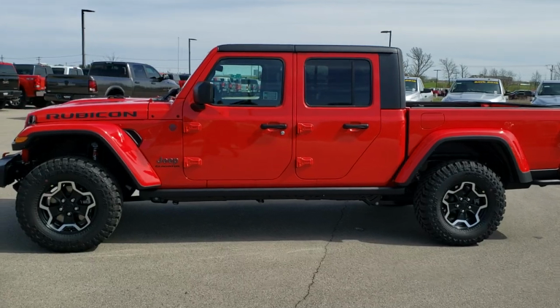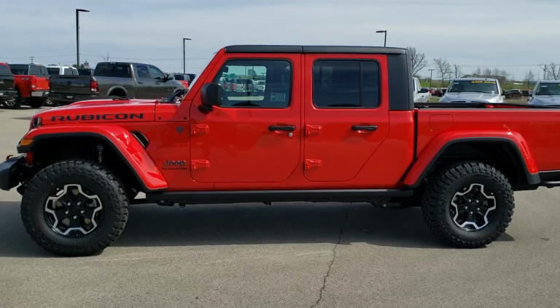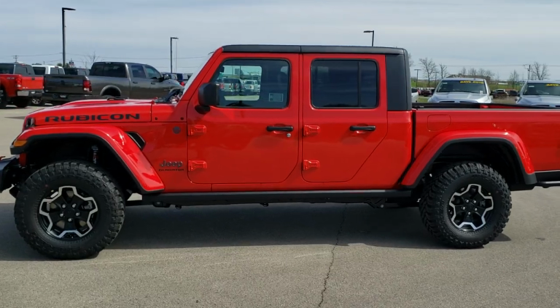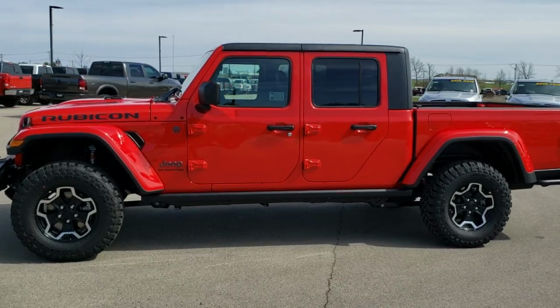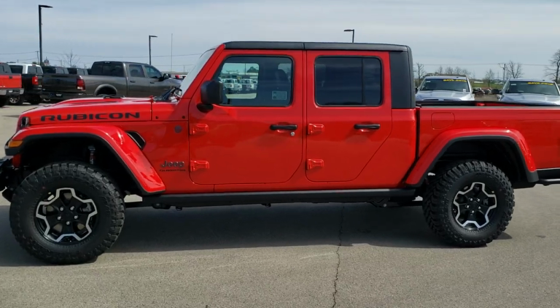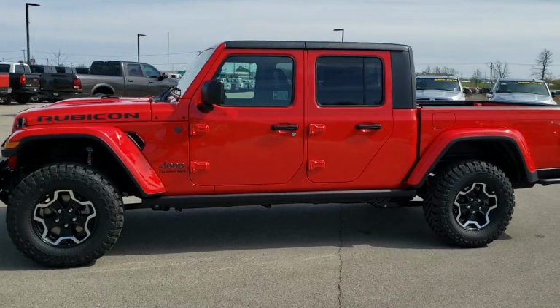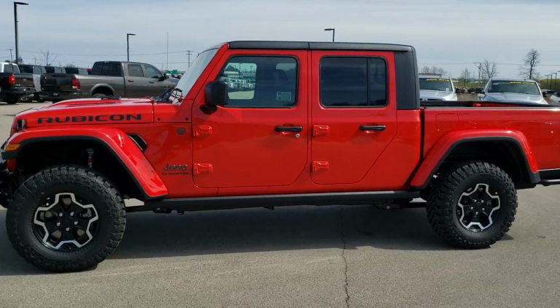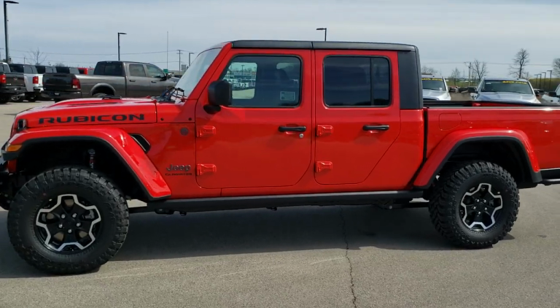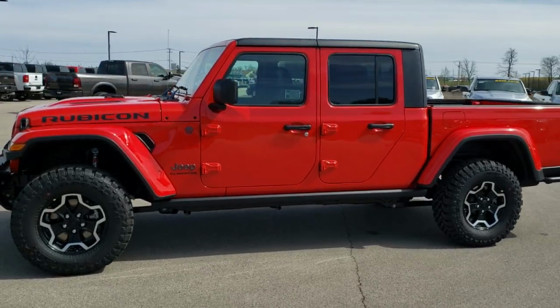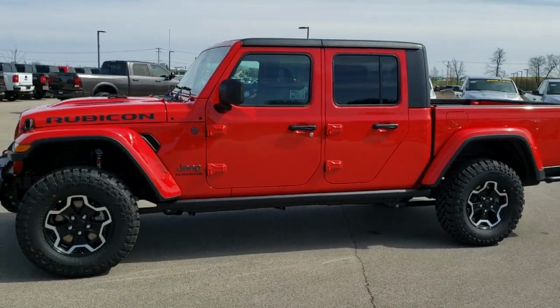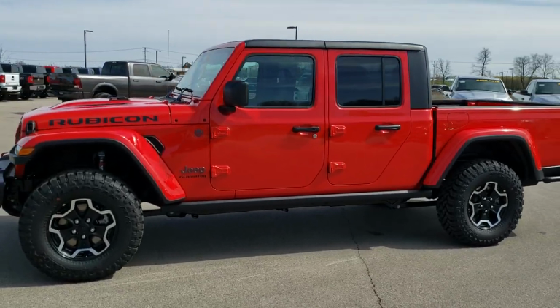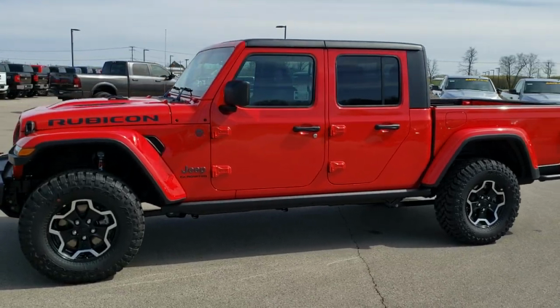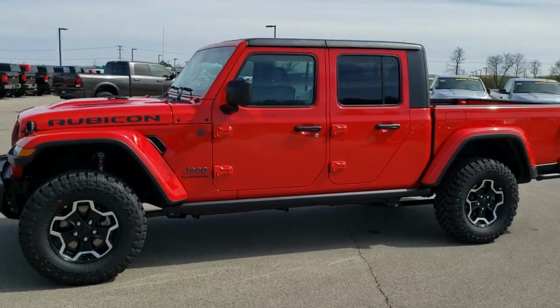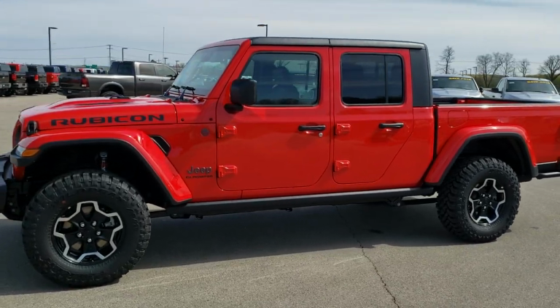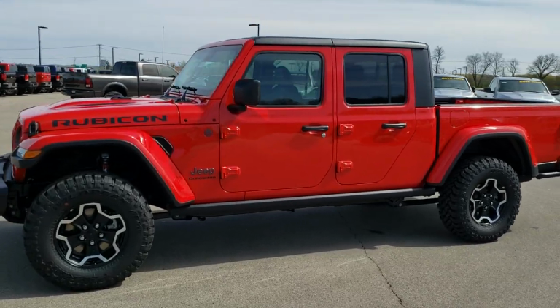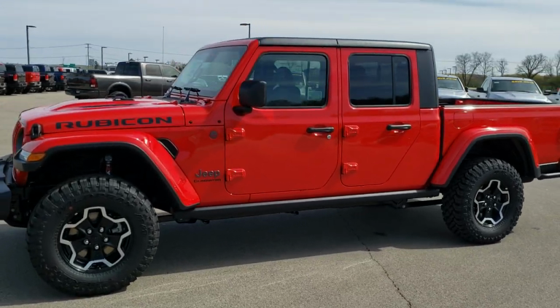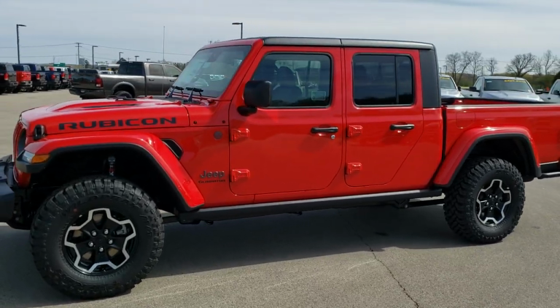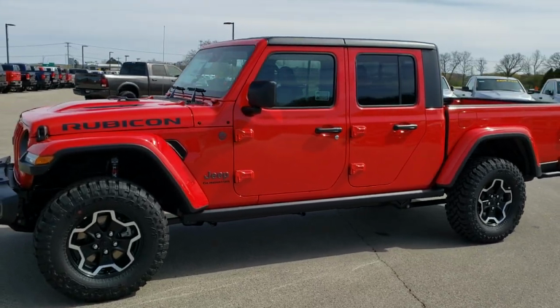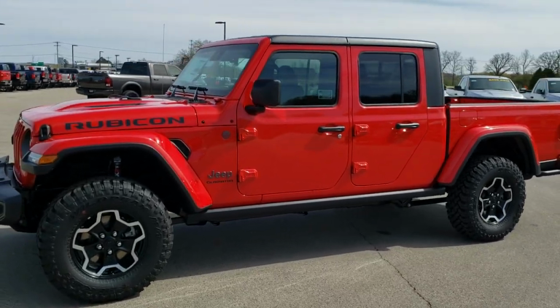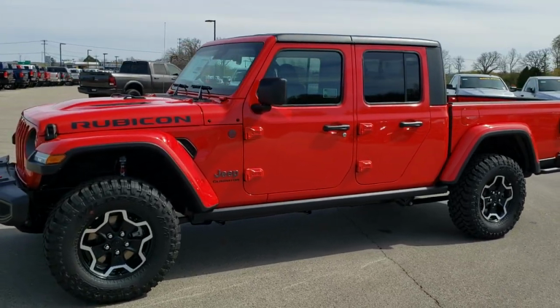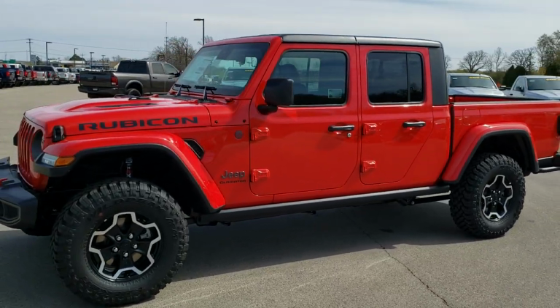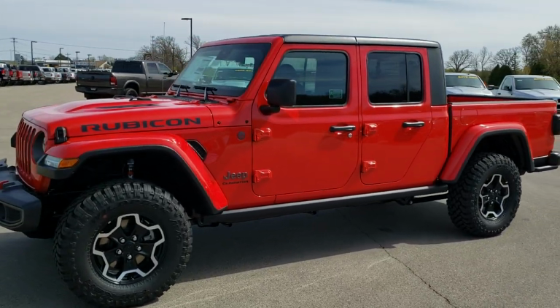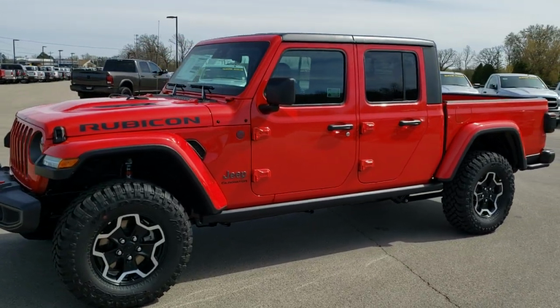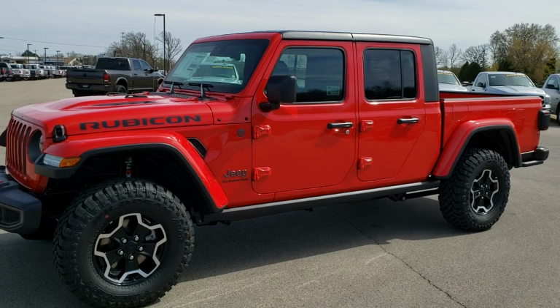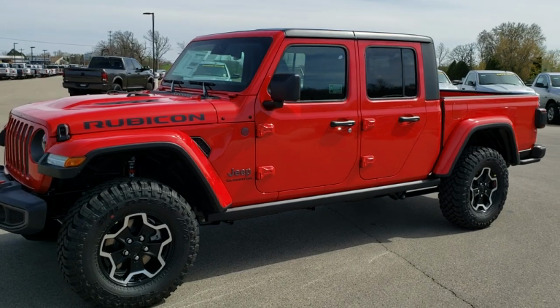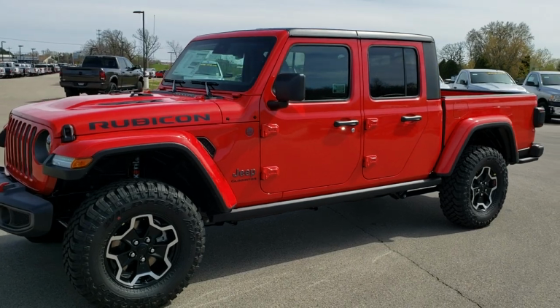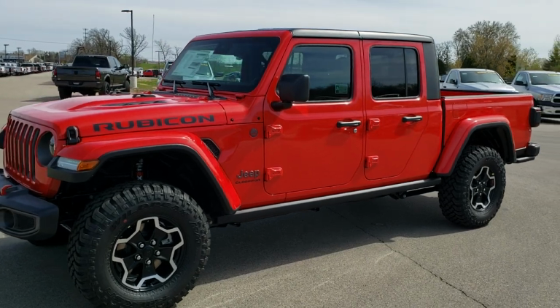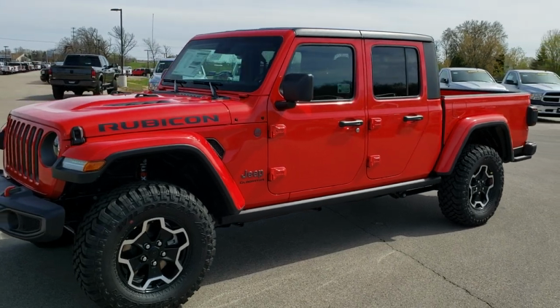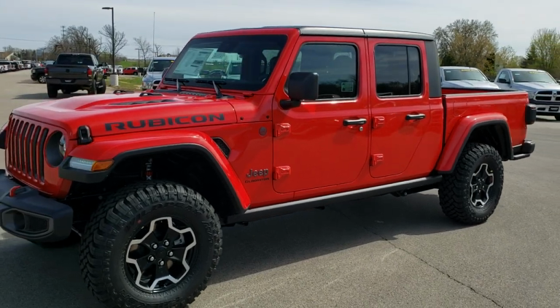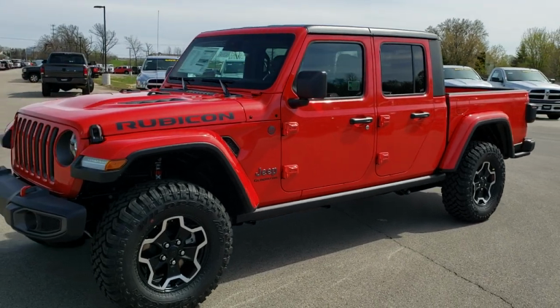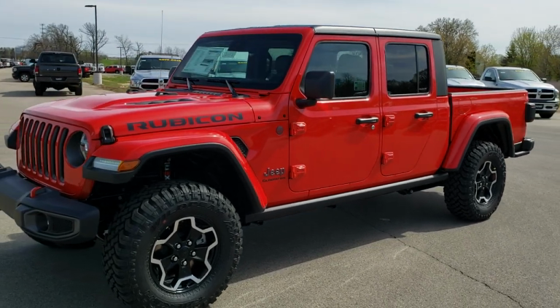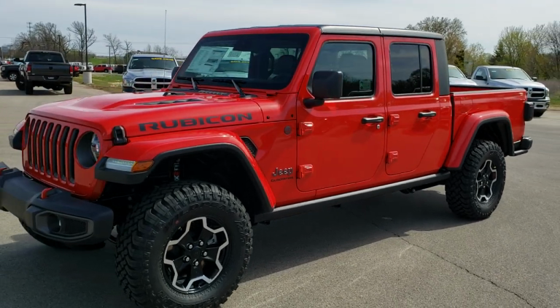This is stock number 20 J2. We are here at Summit Automotive in Fond du Lac, Wisconsin.